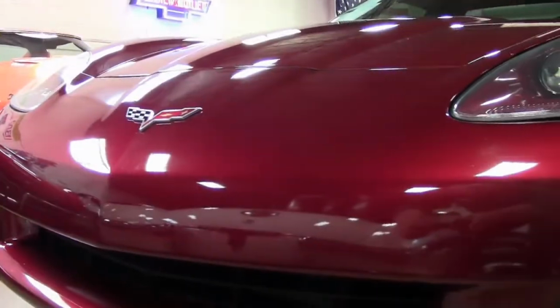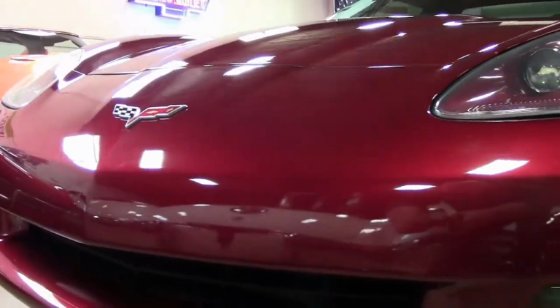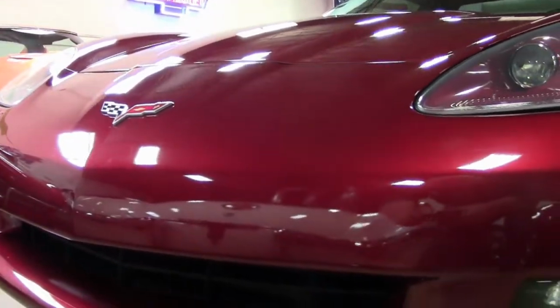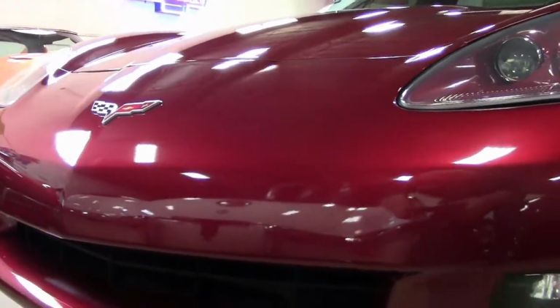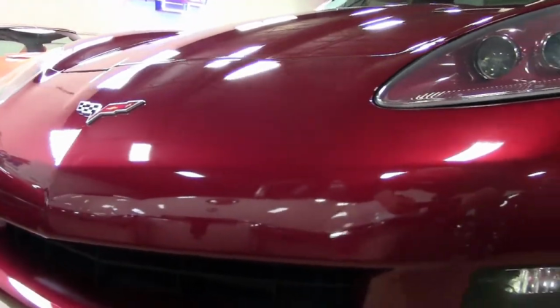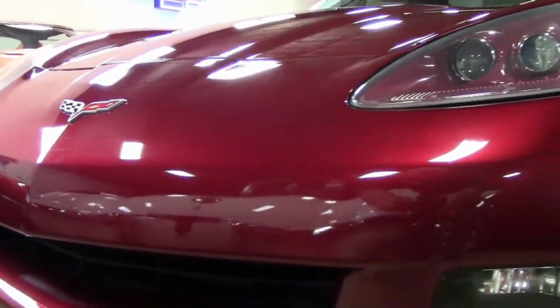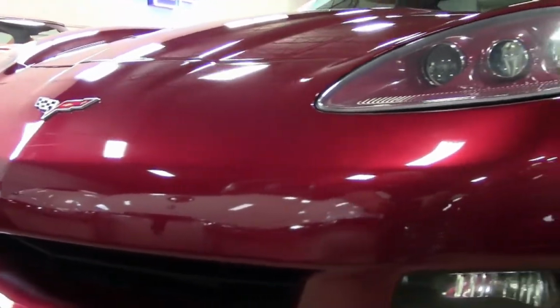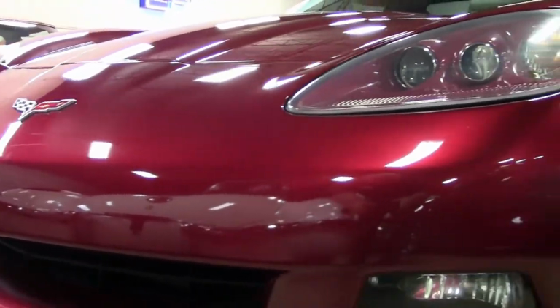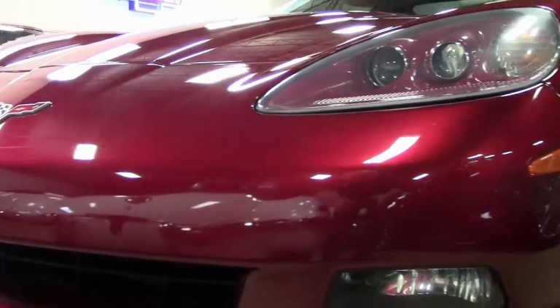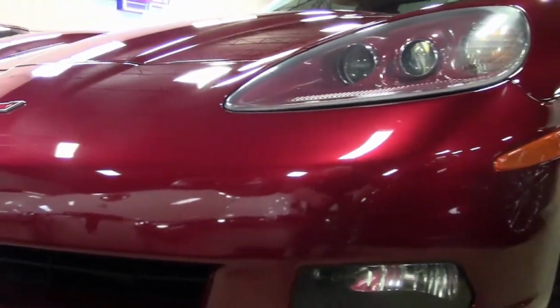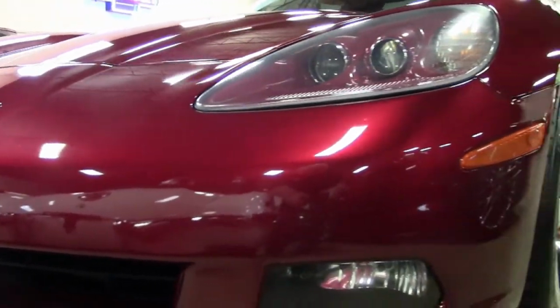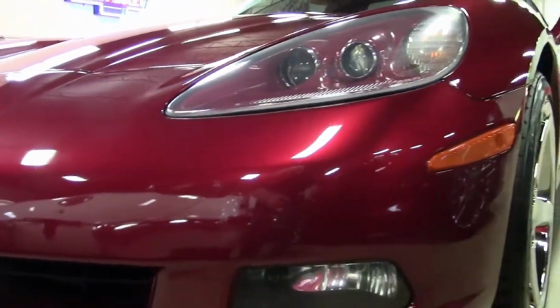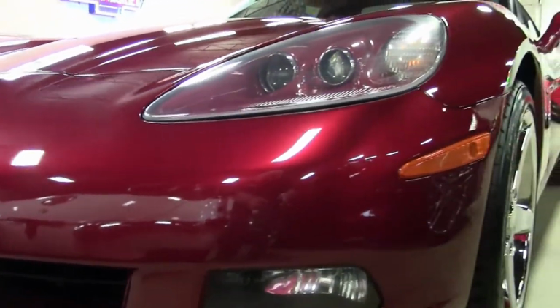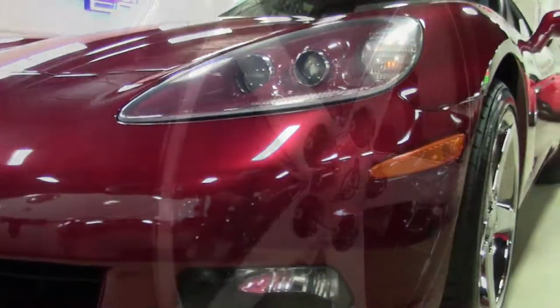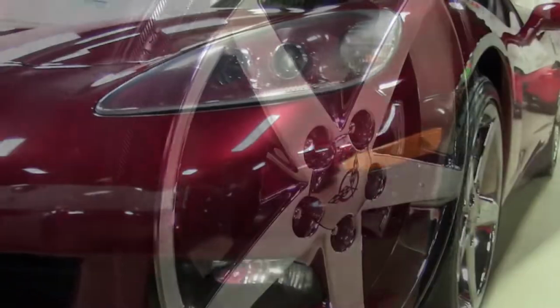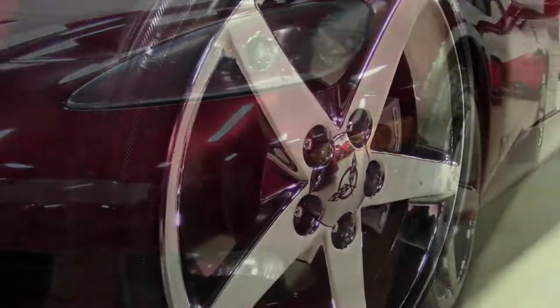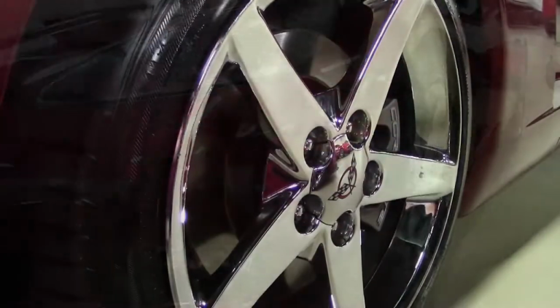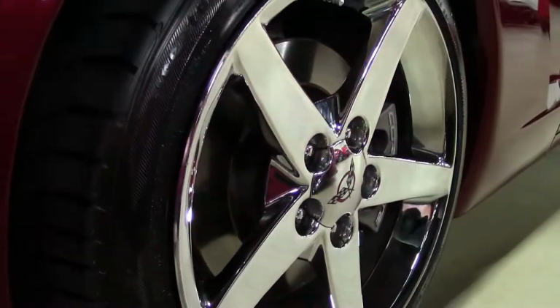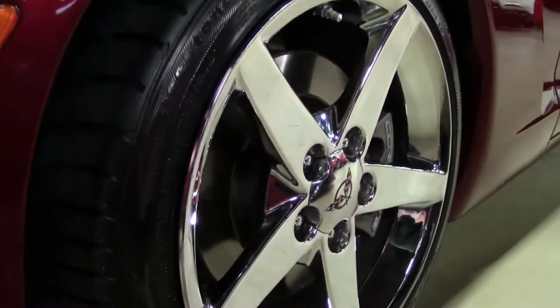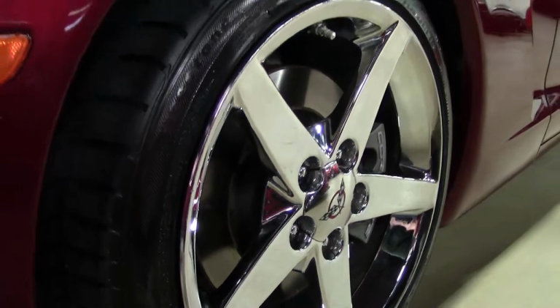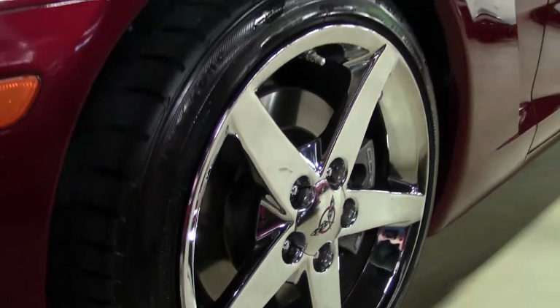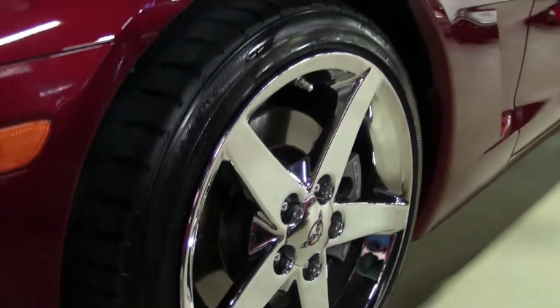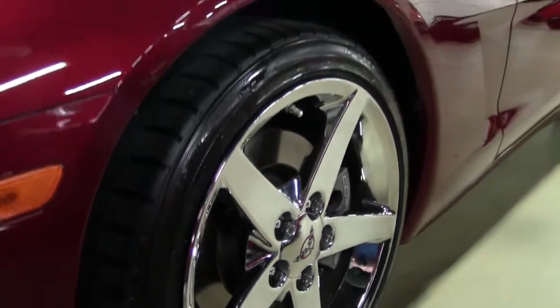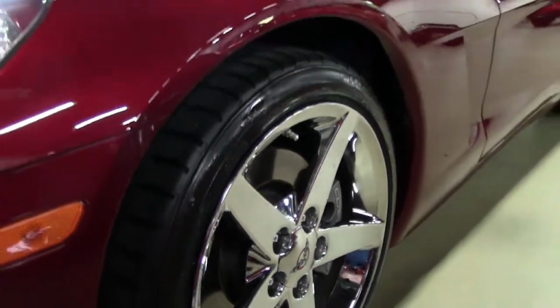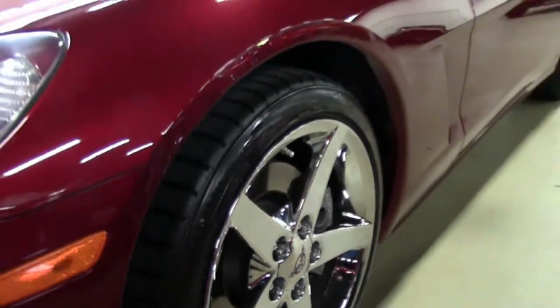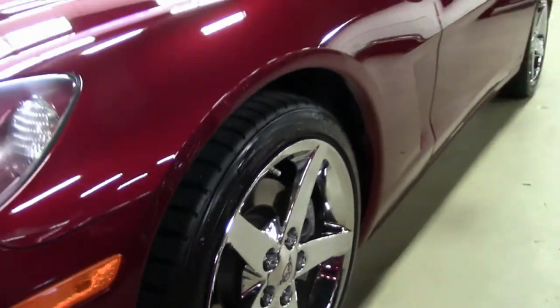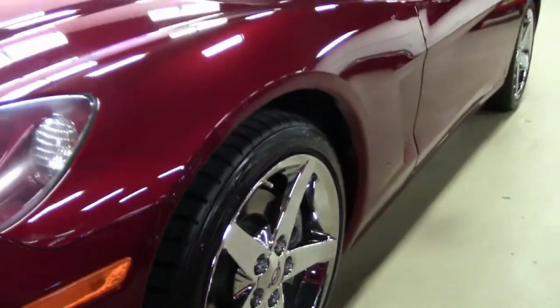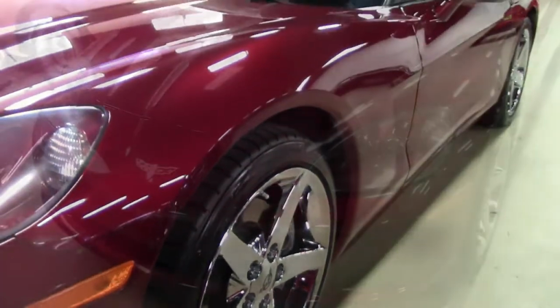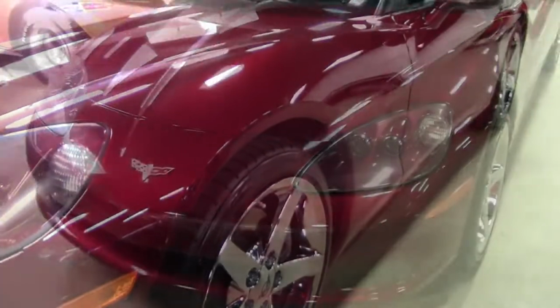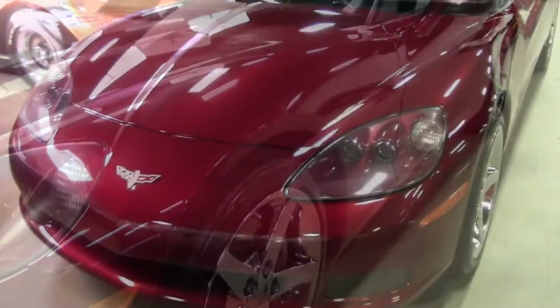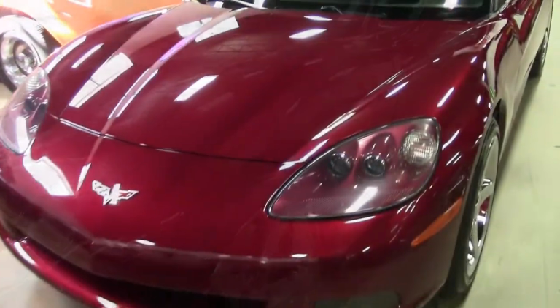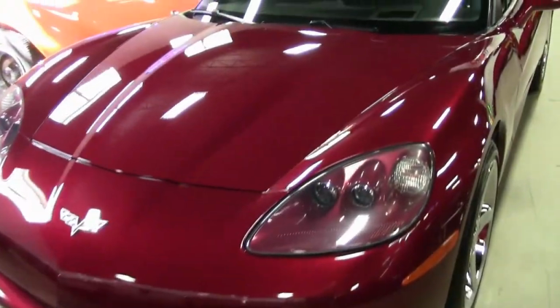What a shine. The ebony interior is in just perfect condition, and it has that beautiful ebony convertible top.